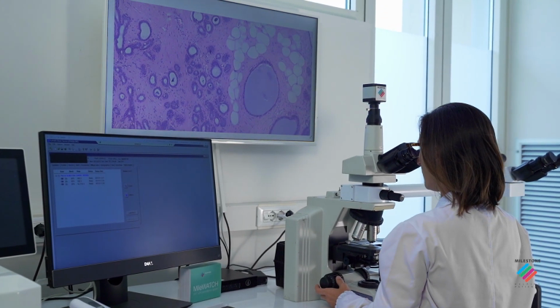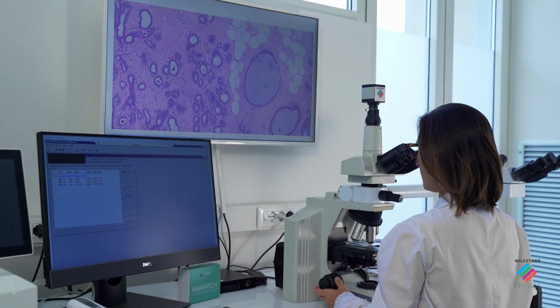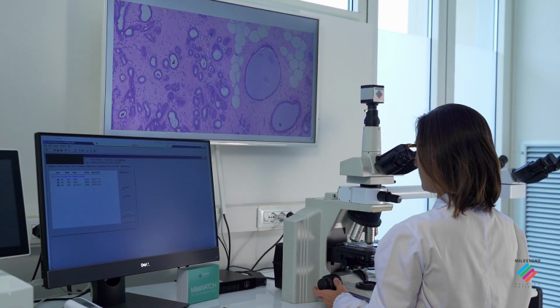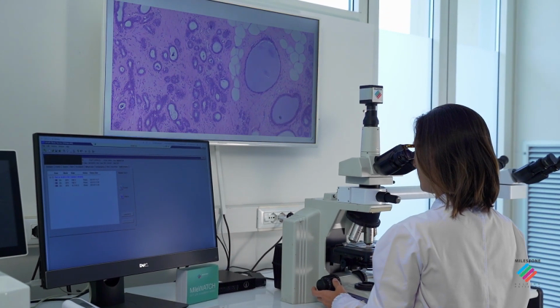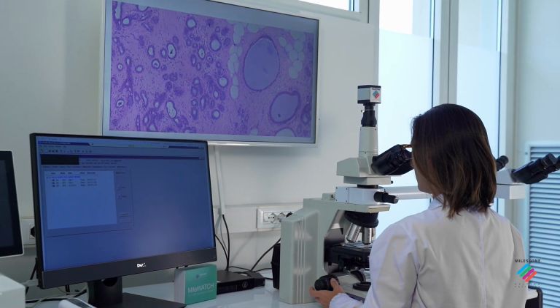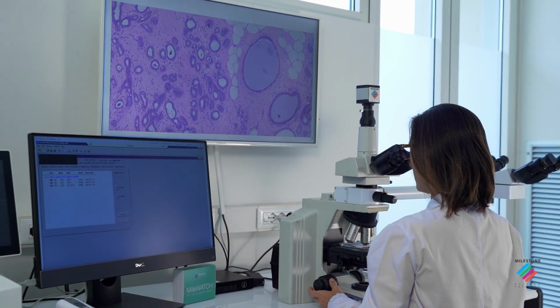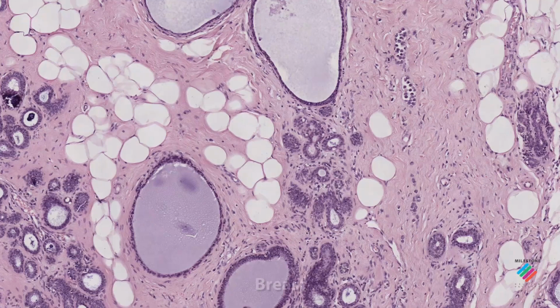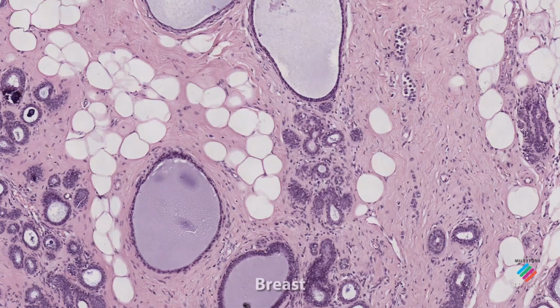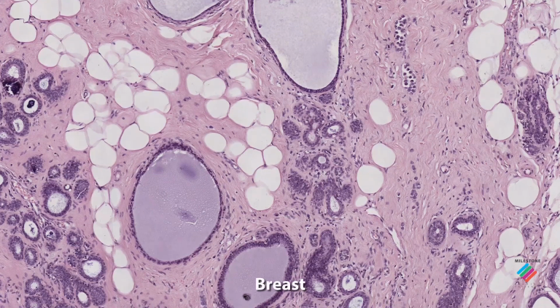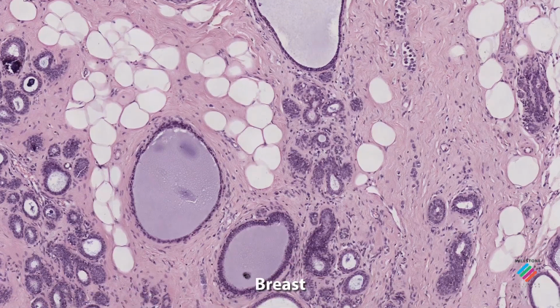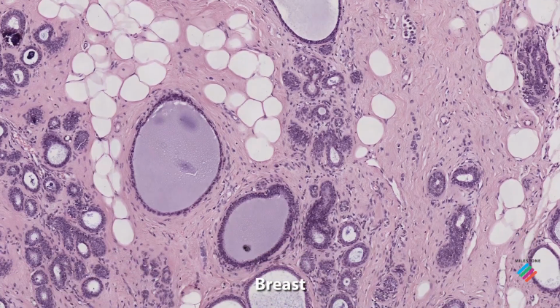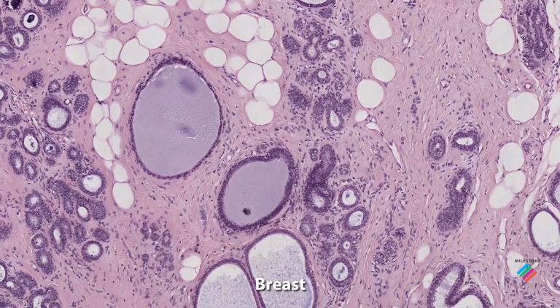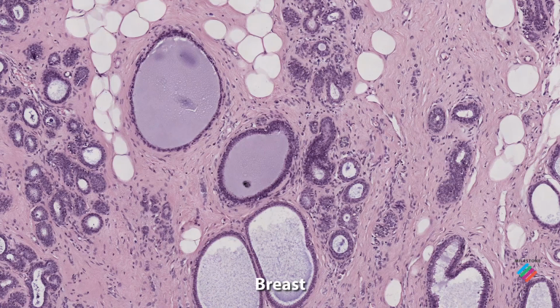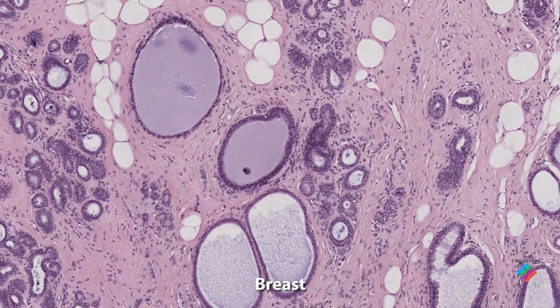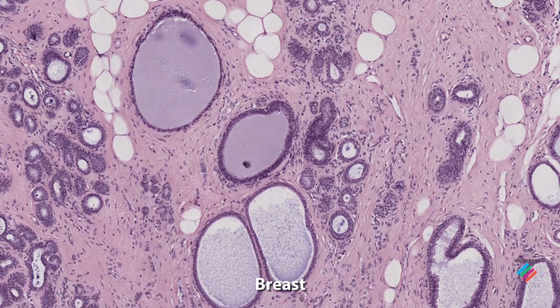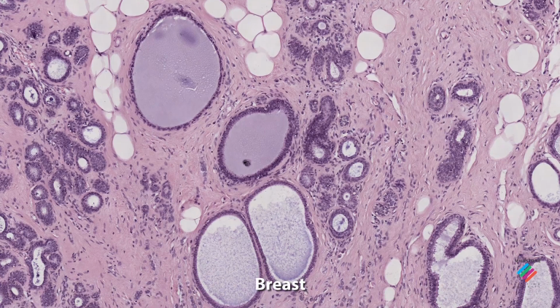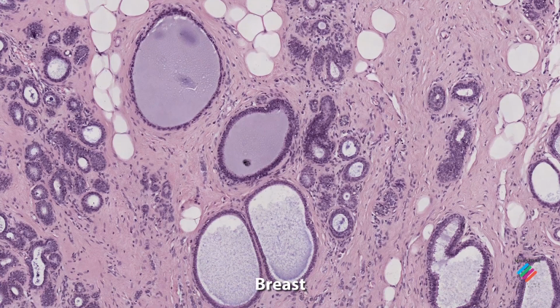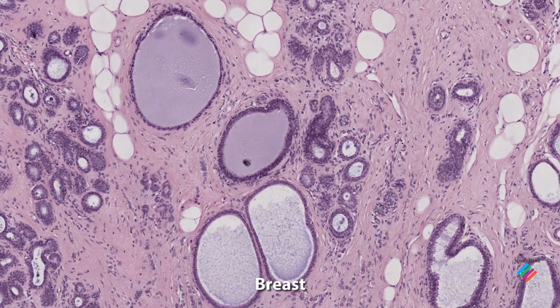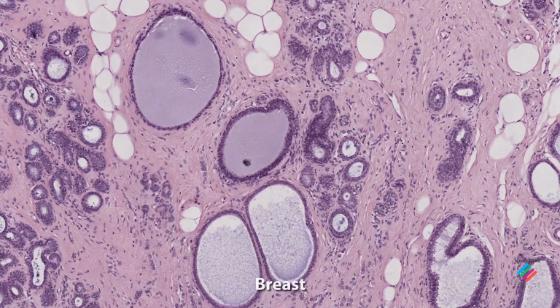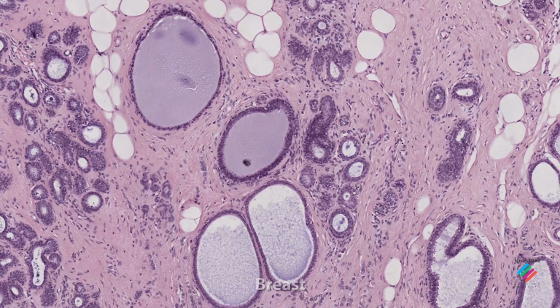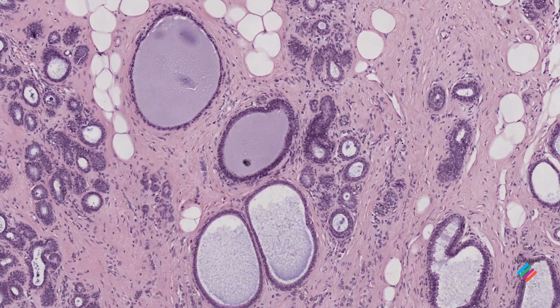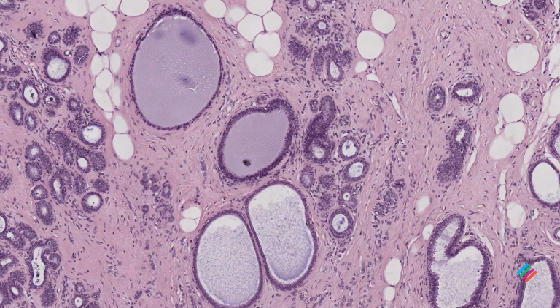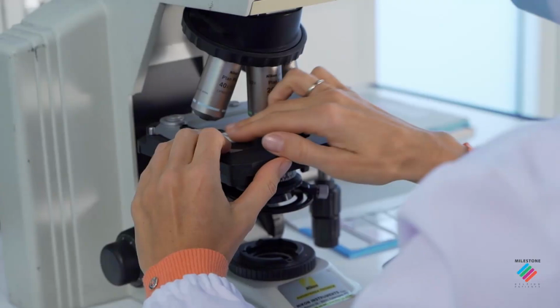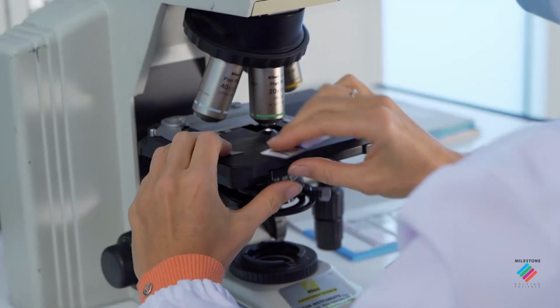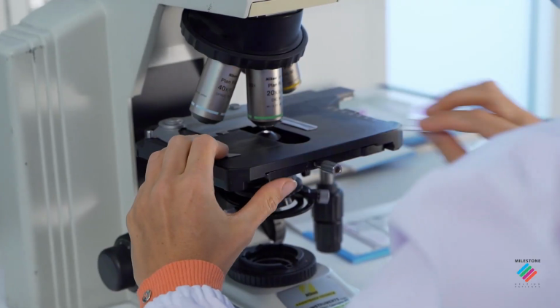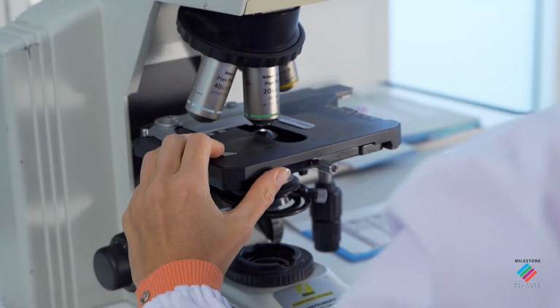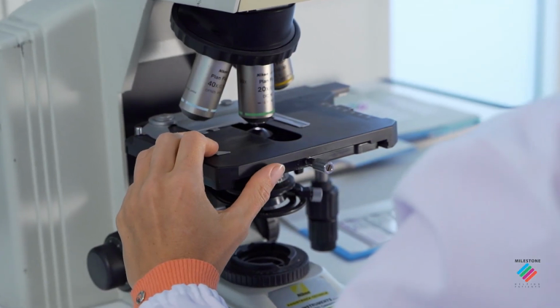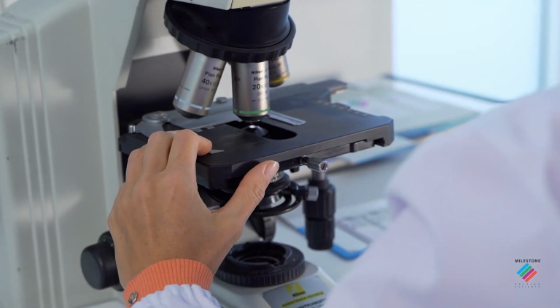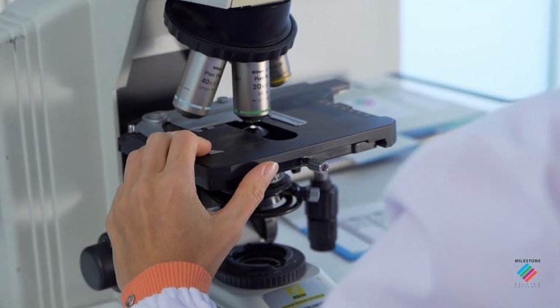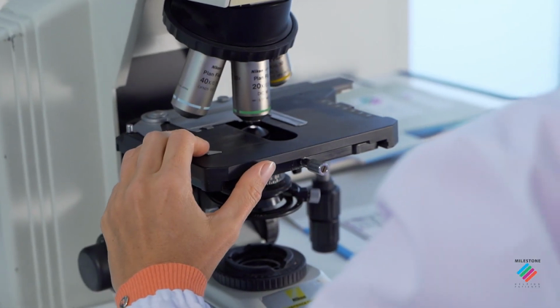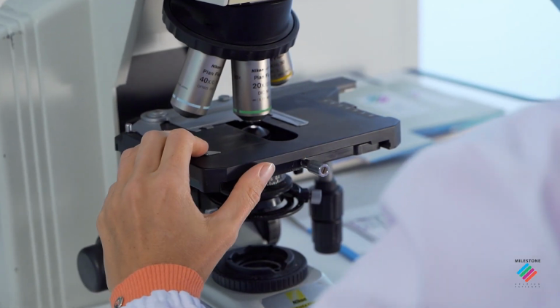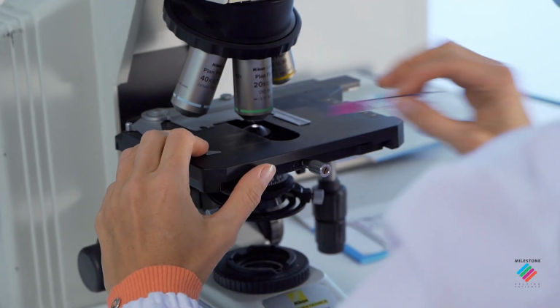Logos Evo assures optimal processing of the specimens and high-quality results for all tissue types.